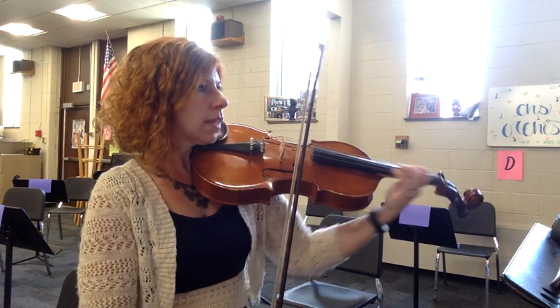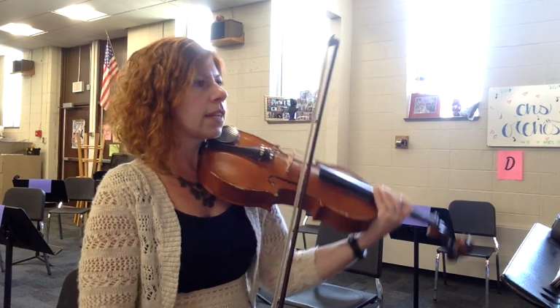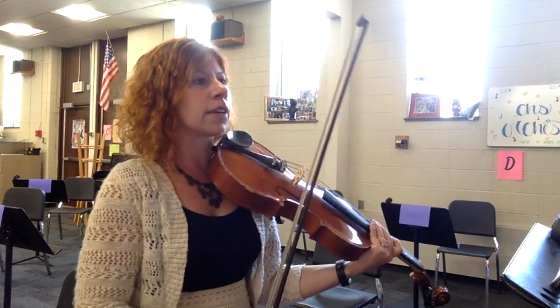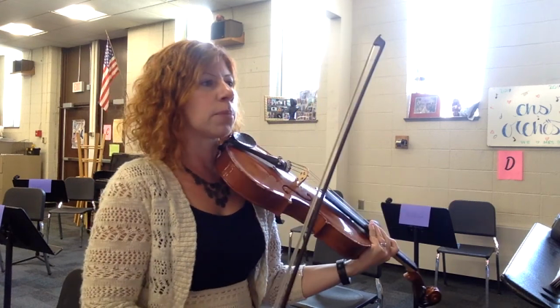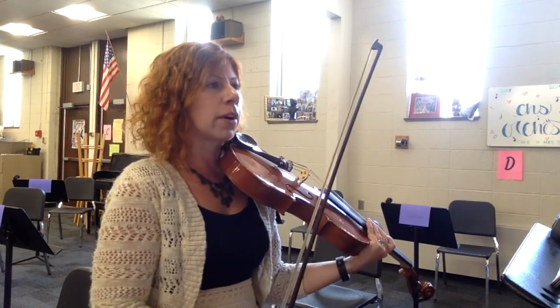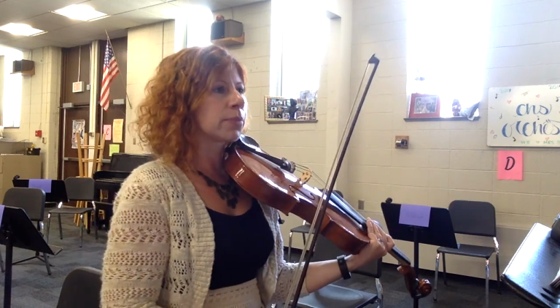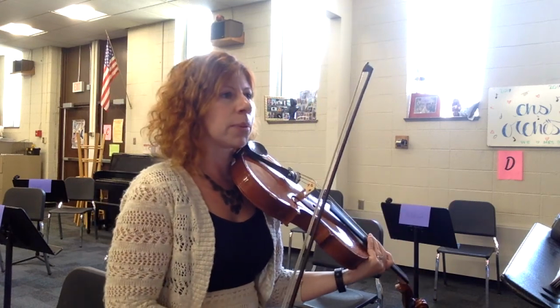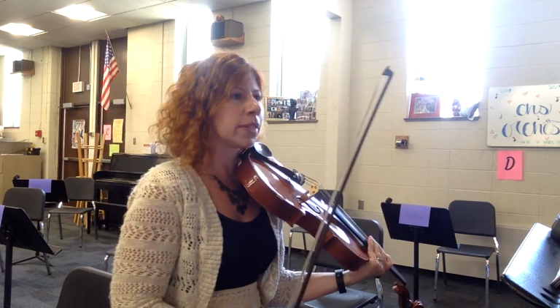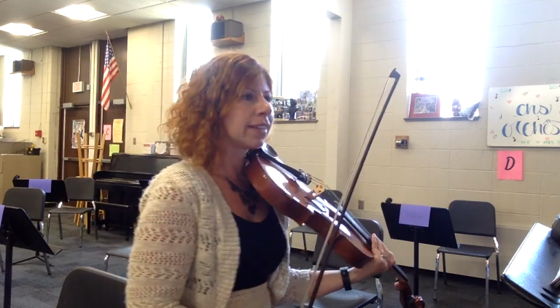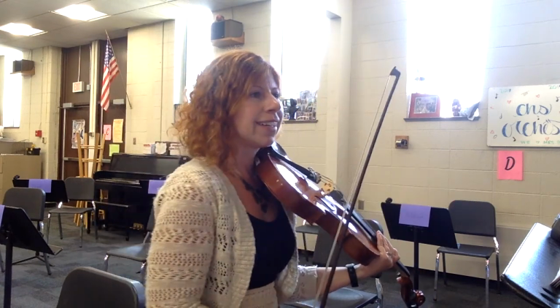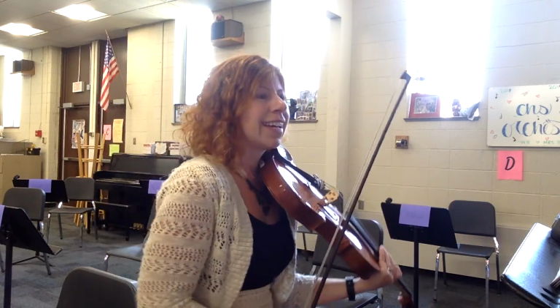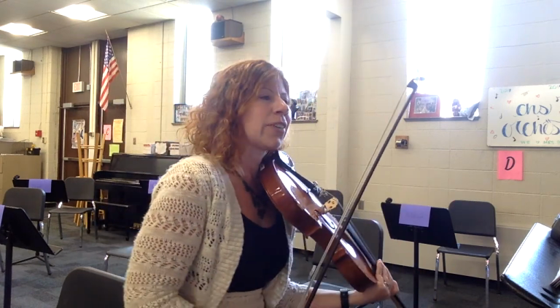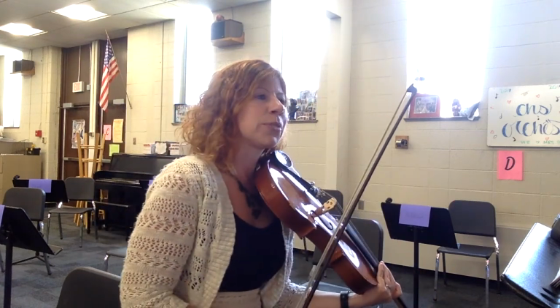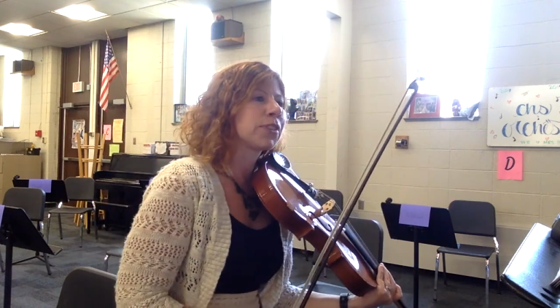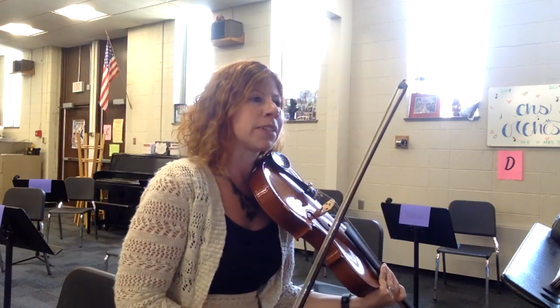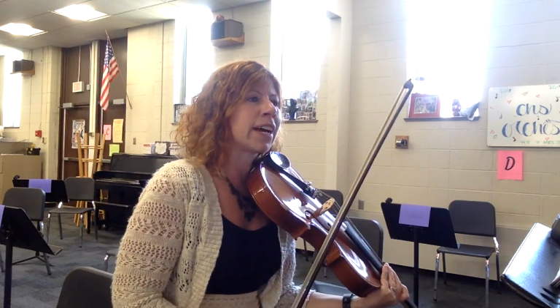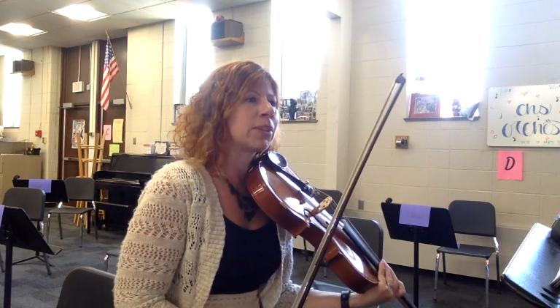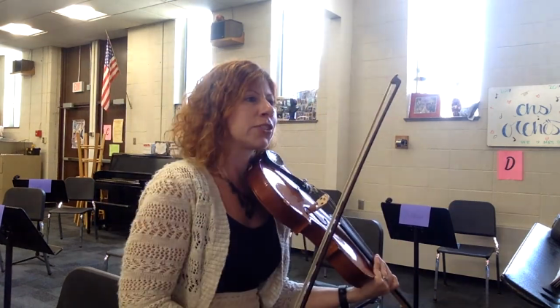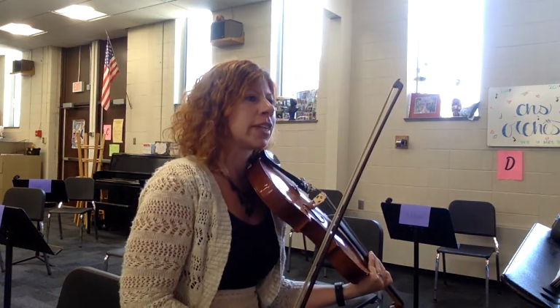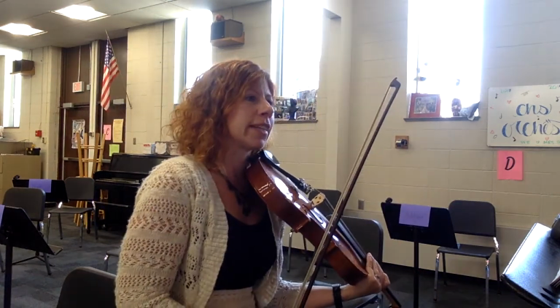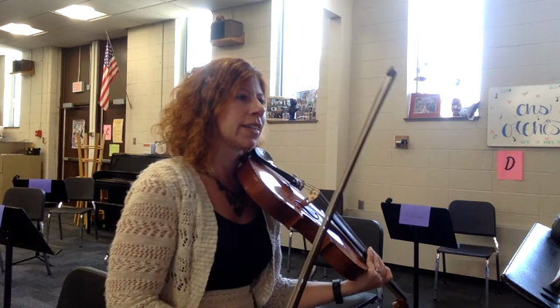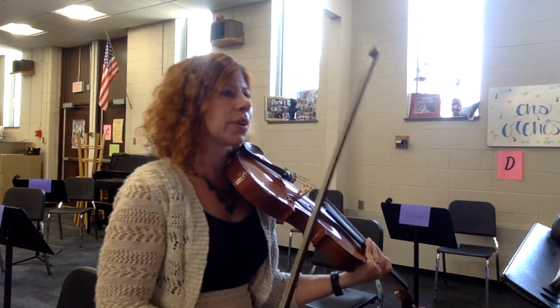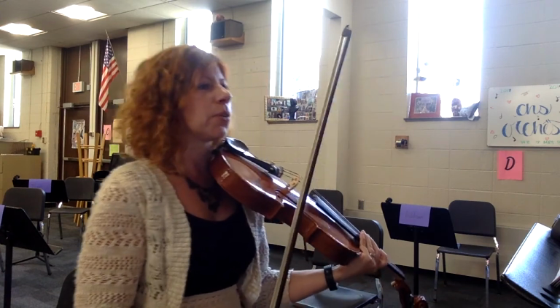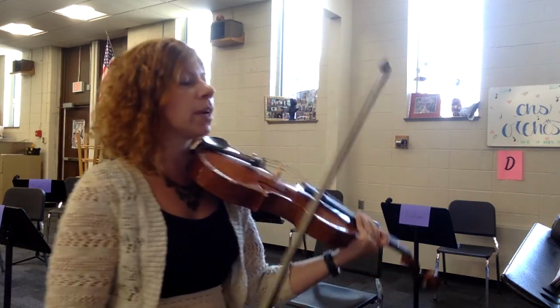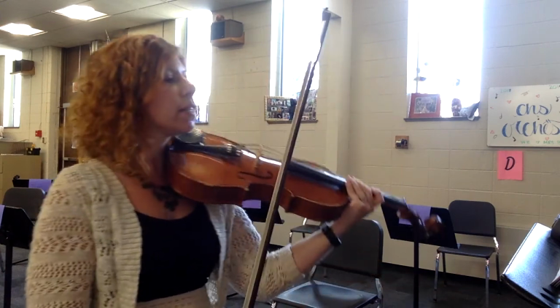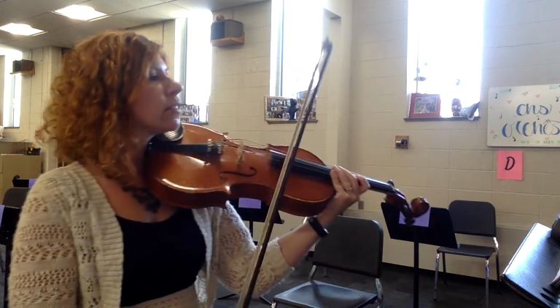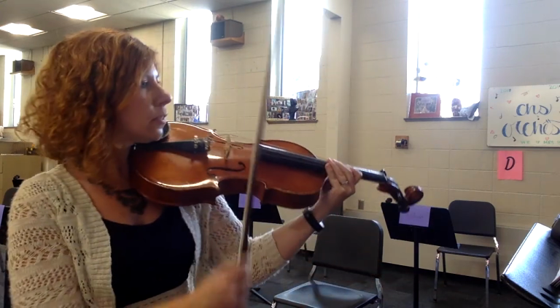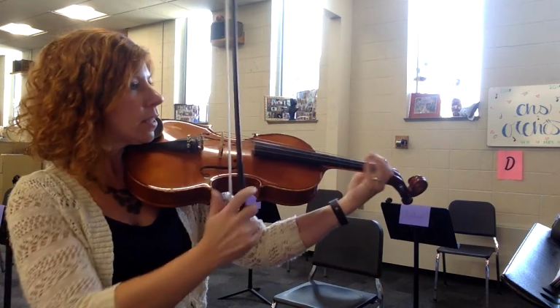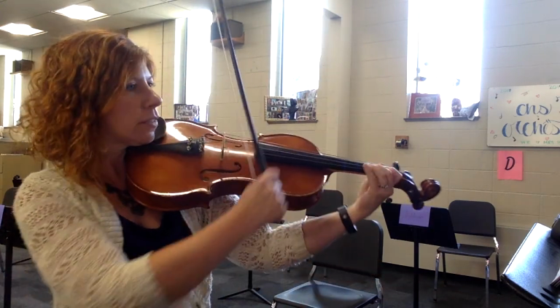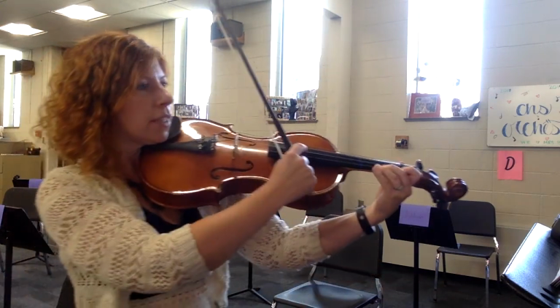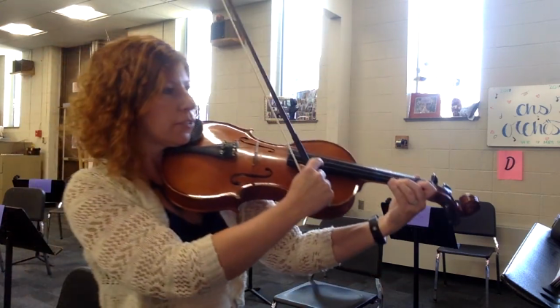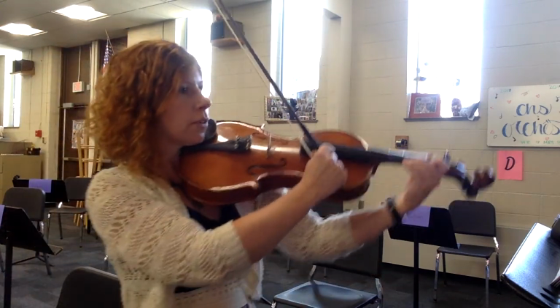And then we'll pause while people yell. And now we switch over to pizzicato at measure nine. Here we go. One, two, three, four.